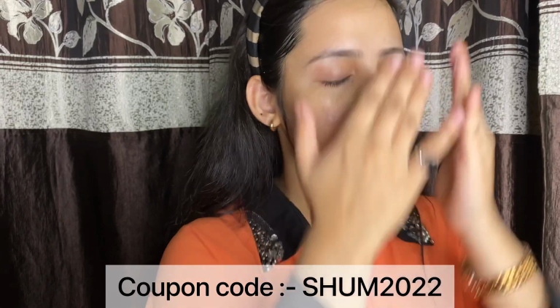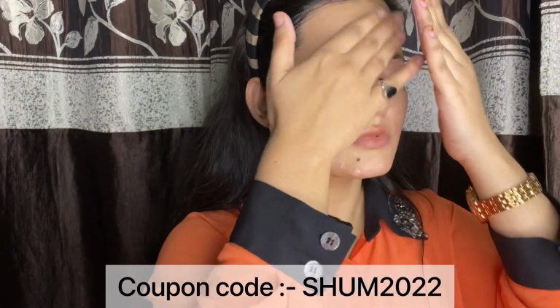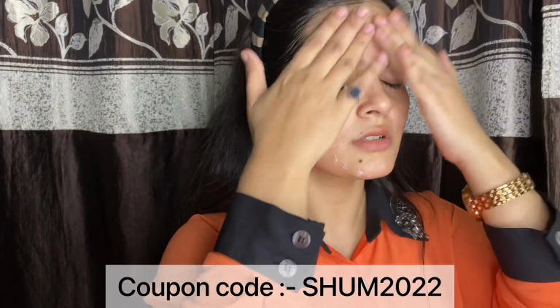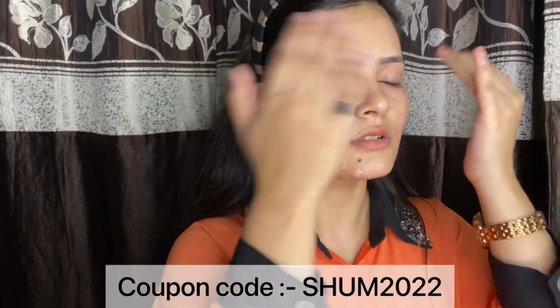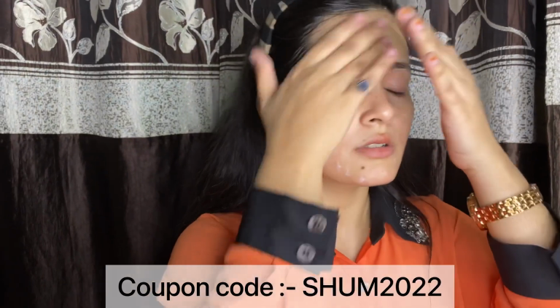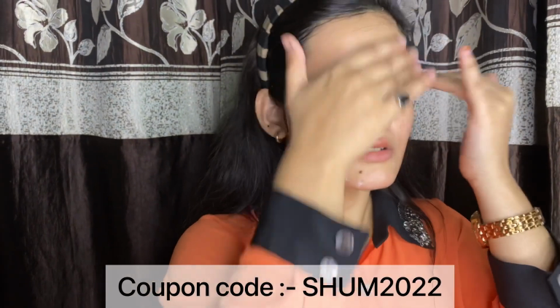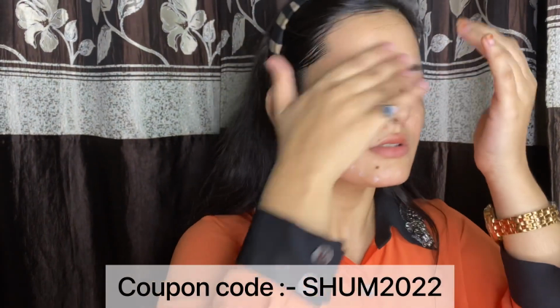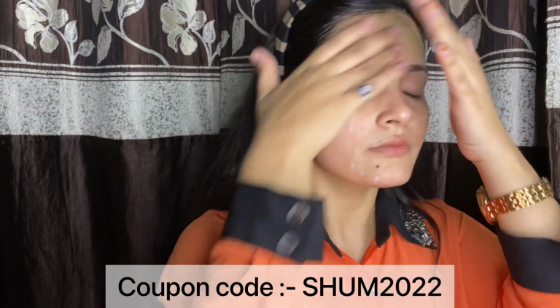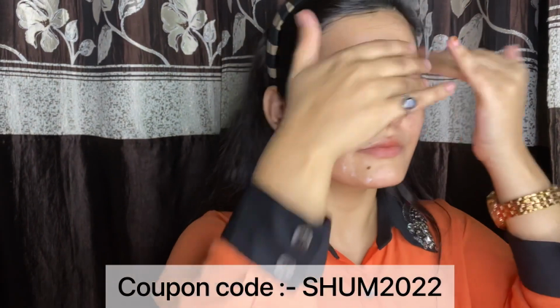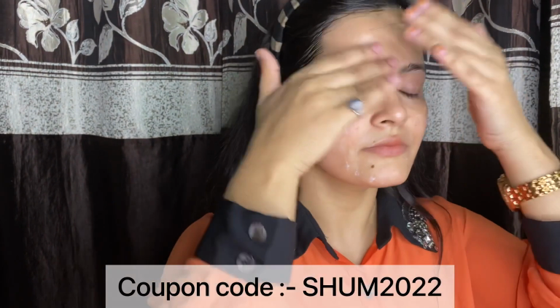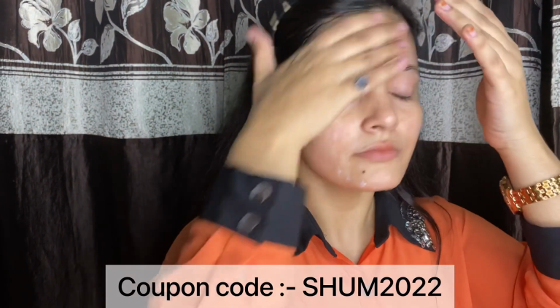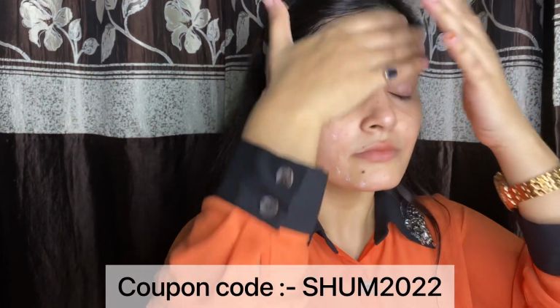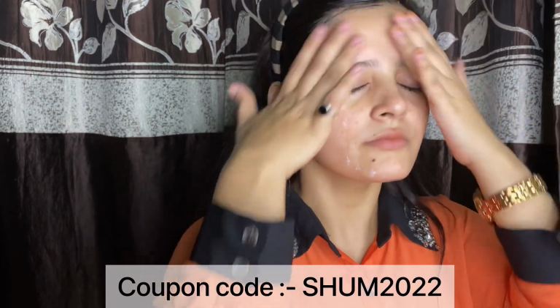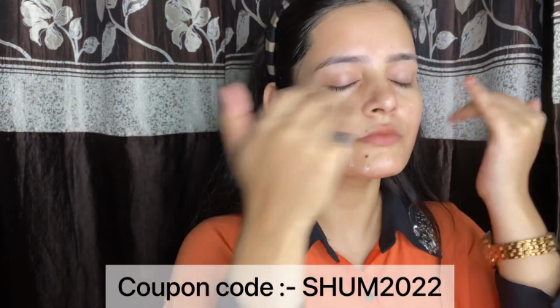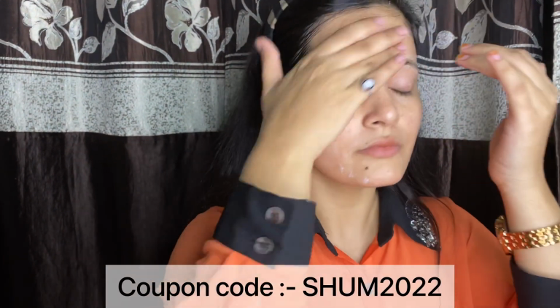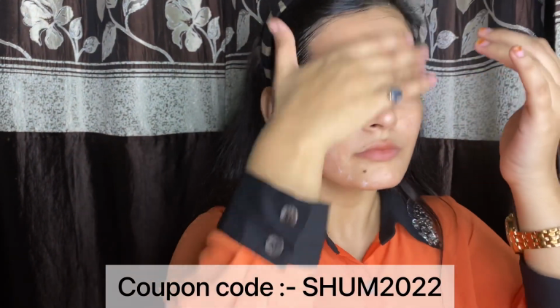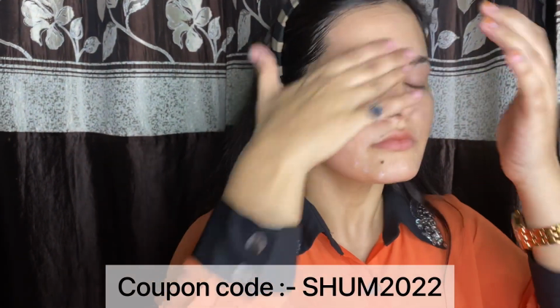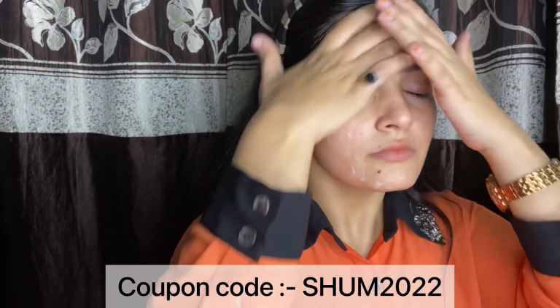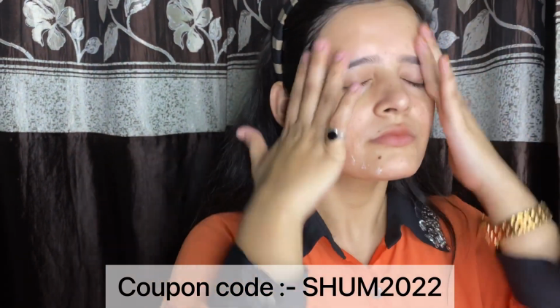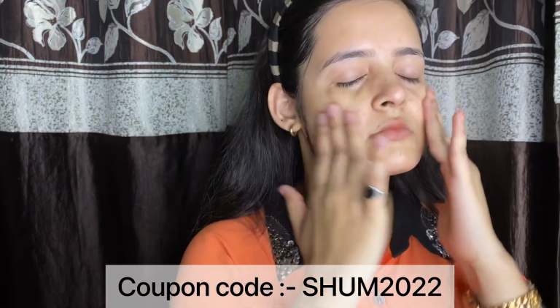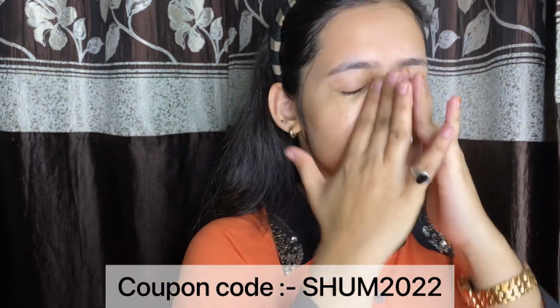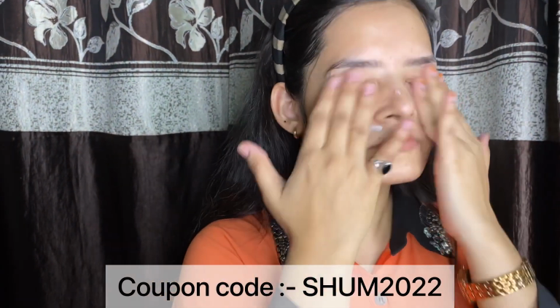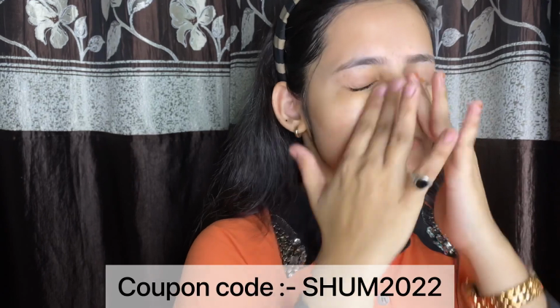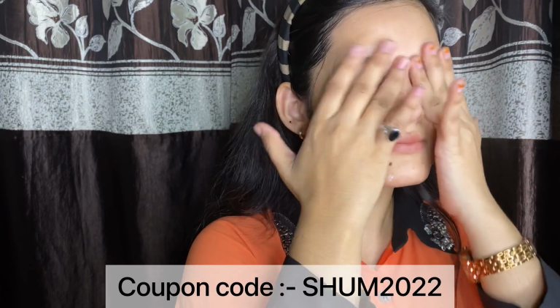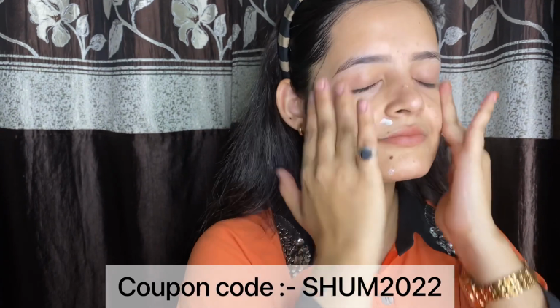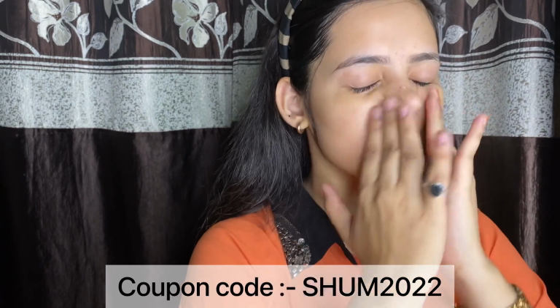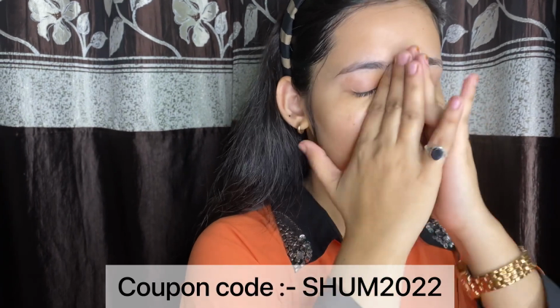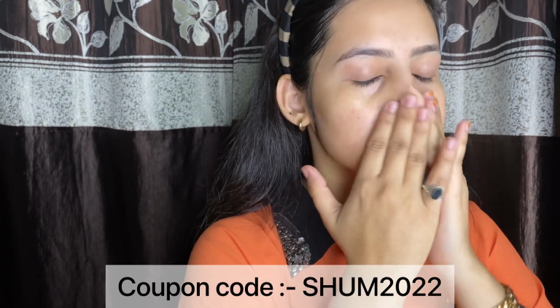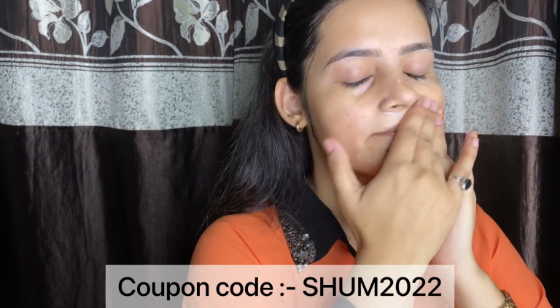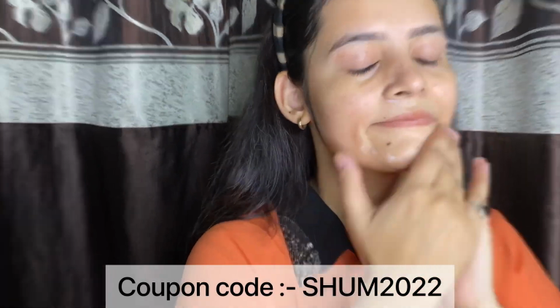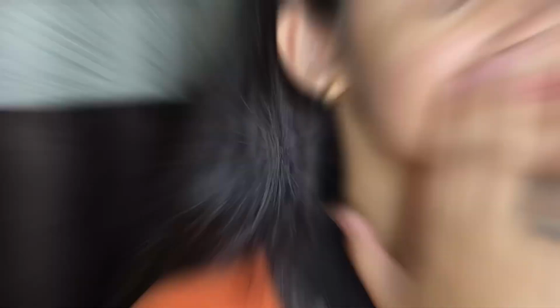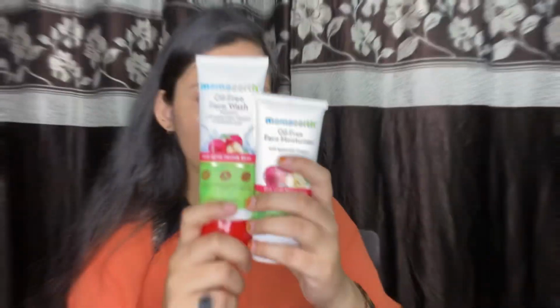And friends, it is available on Amazon, Nykaa, the Mama Earth app and website. Use my code for more discounts.